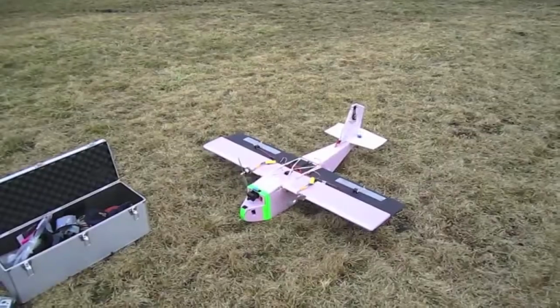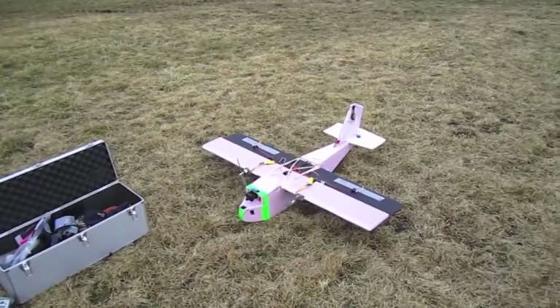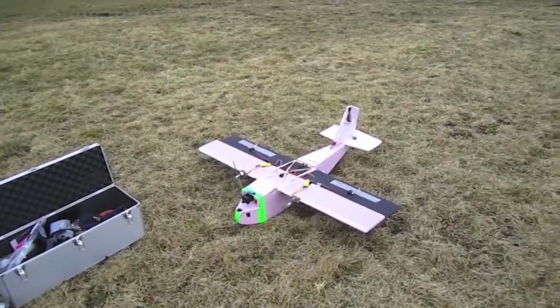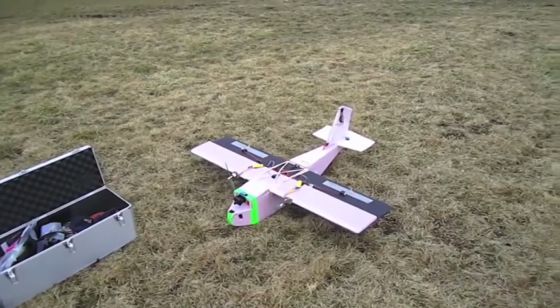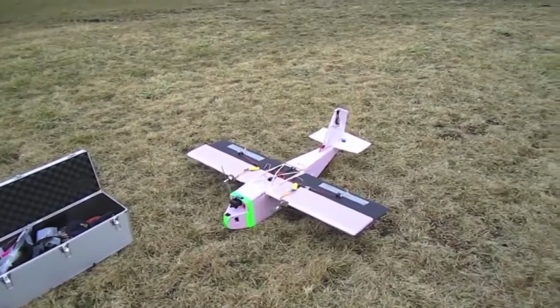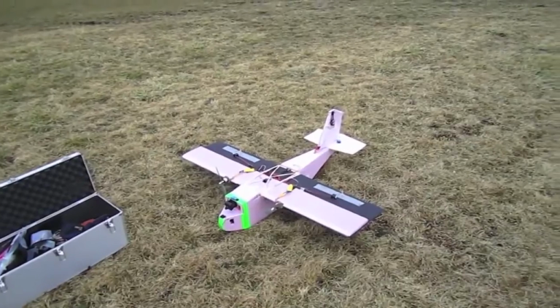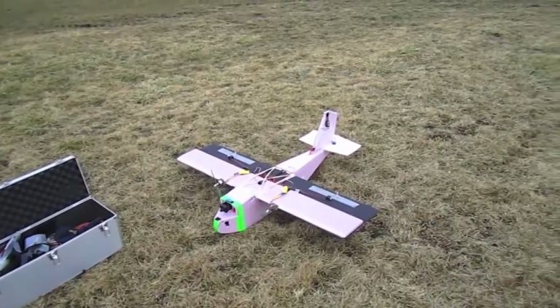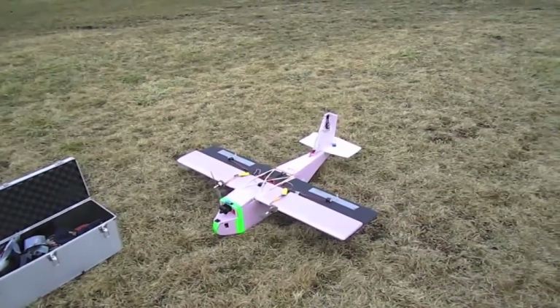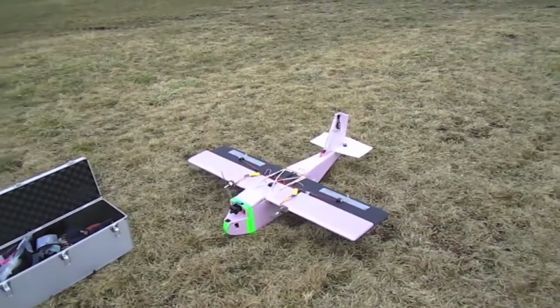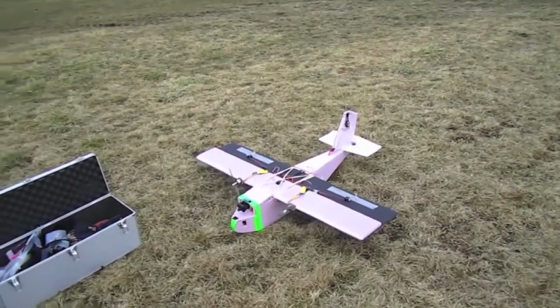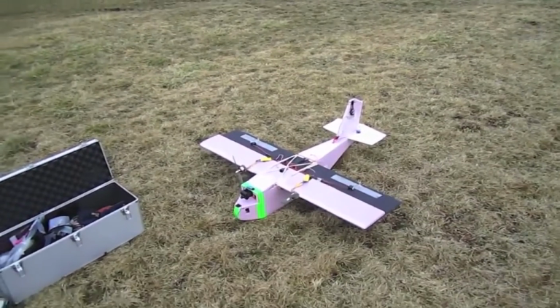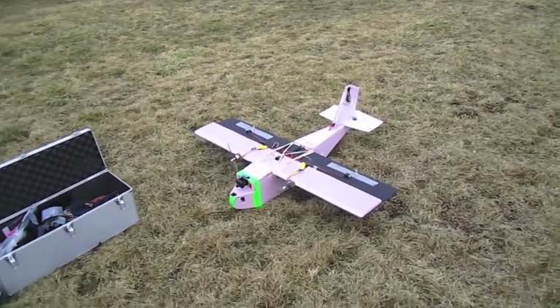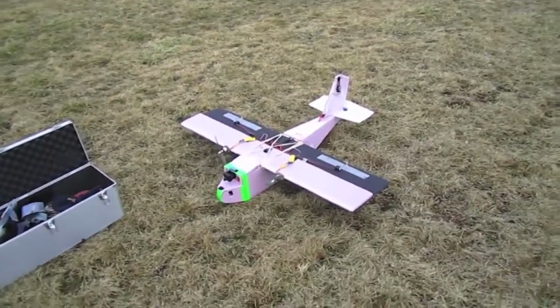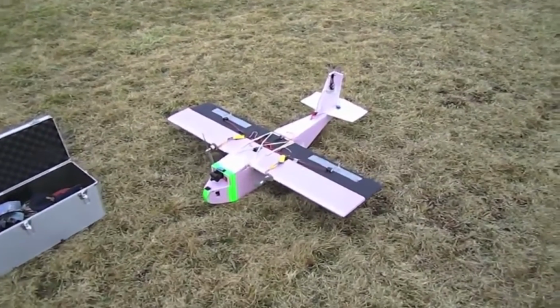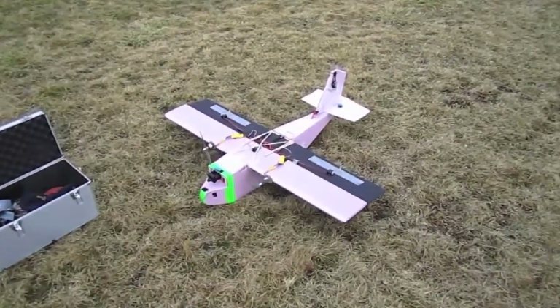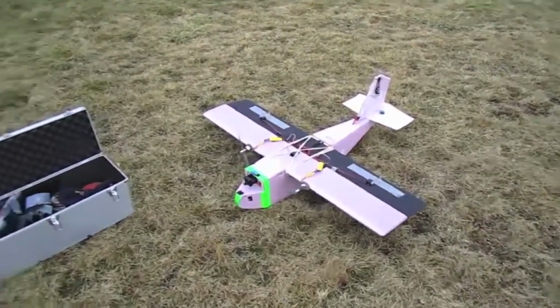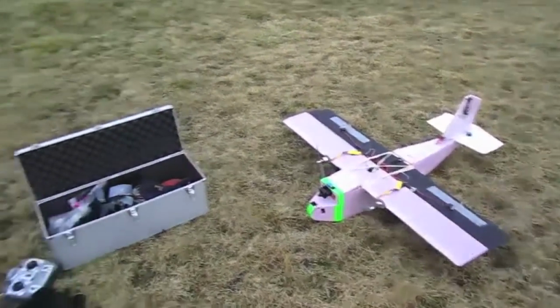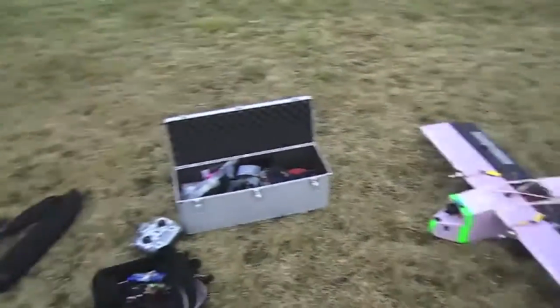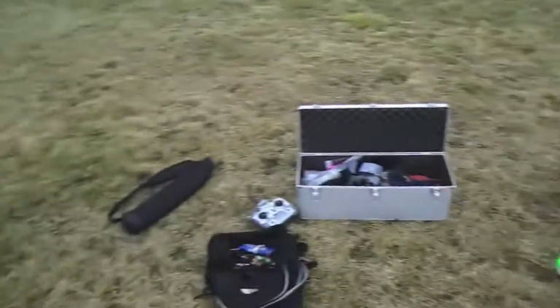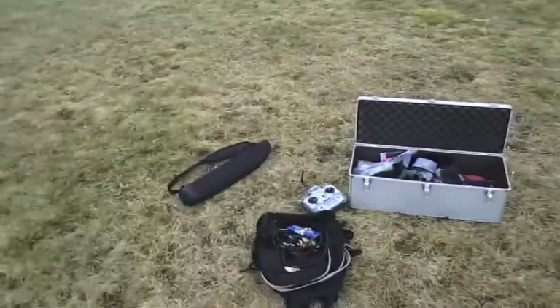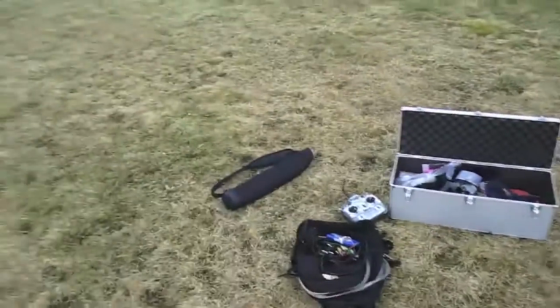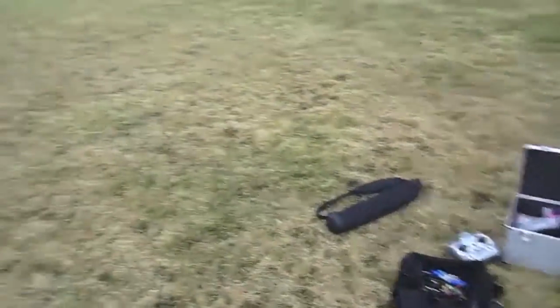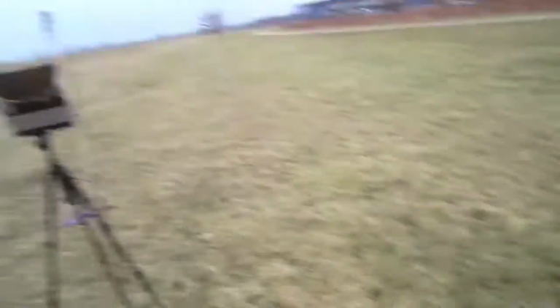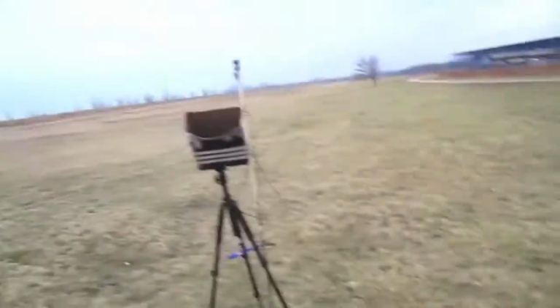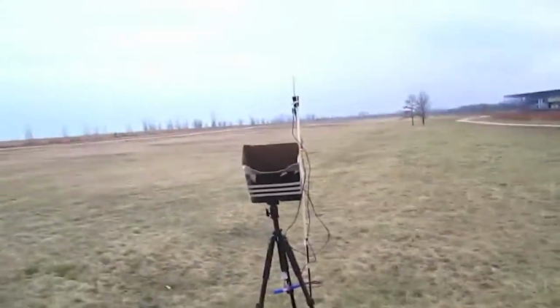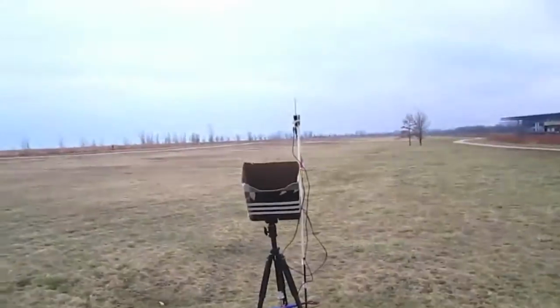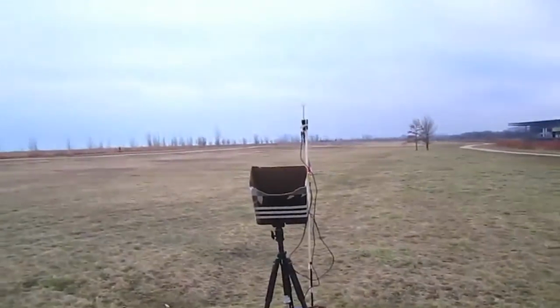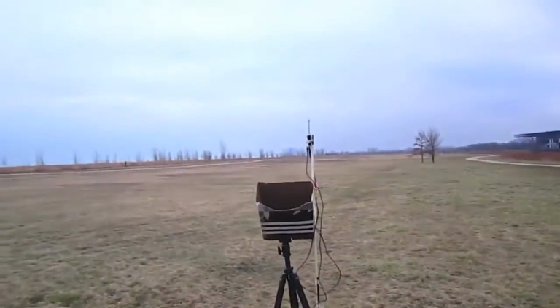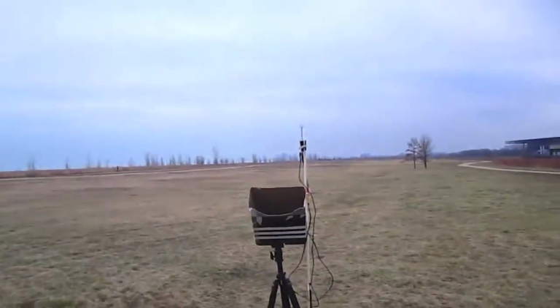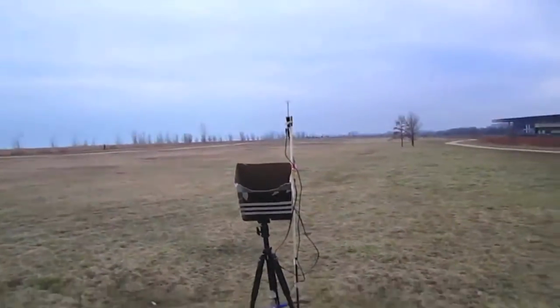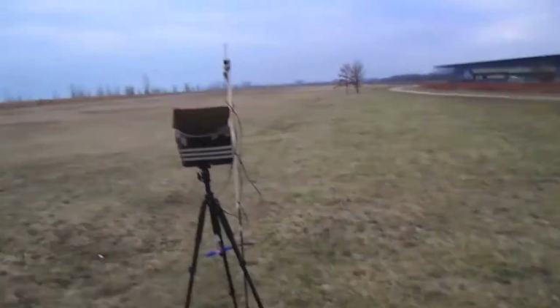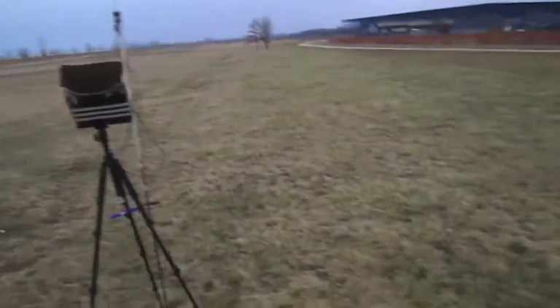Alright guys, here I am out in my flying field for some morning FPV before work. Here's my plane and my little FPV setup.